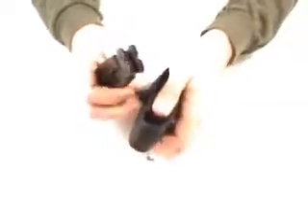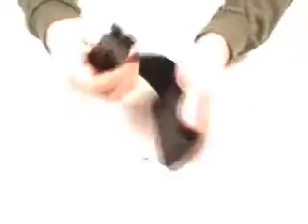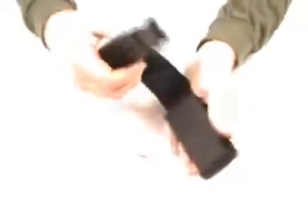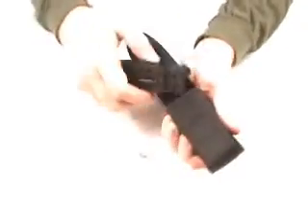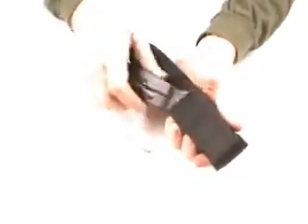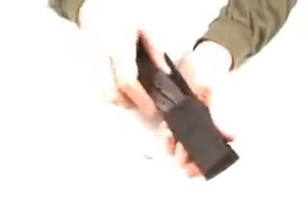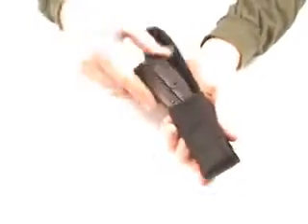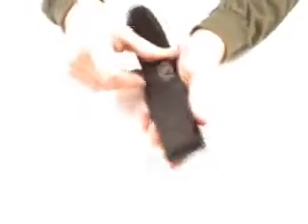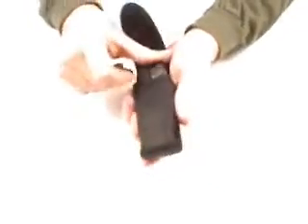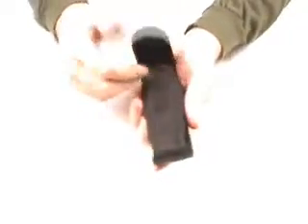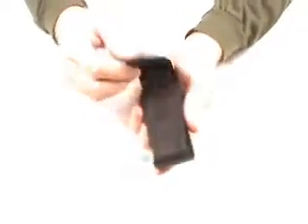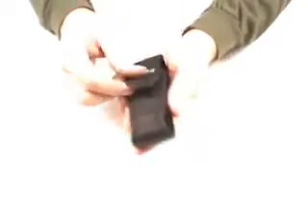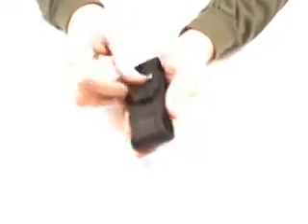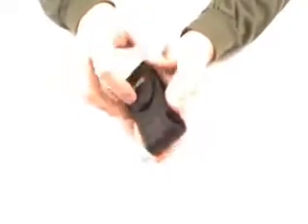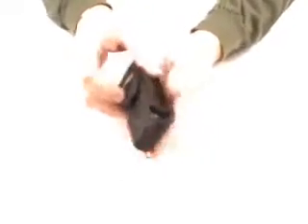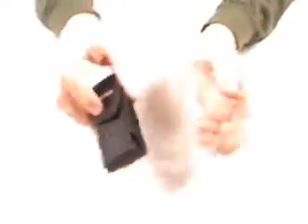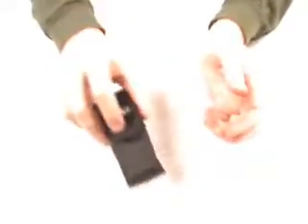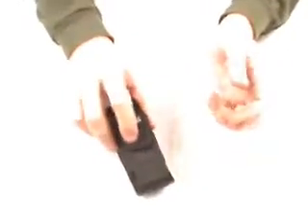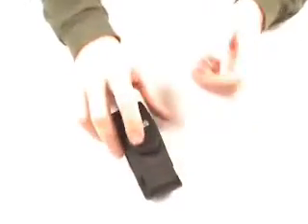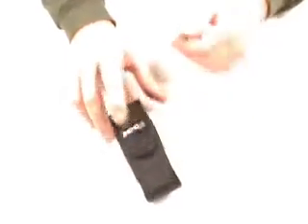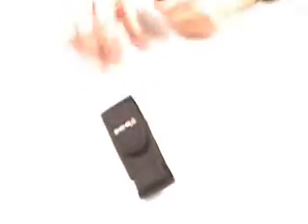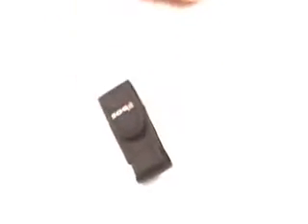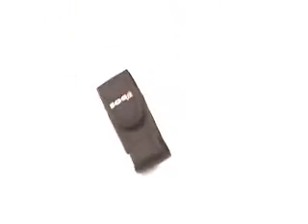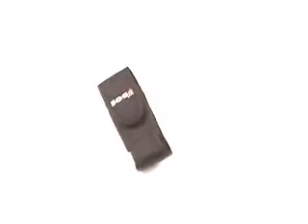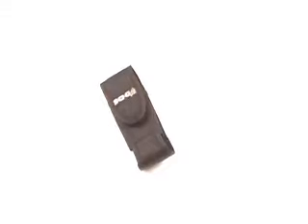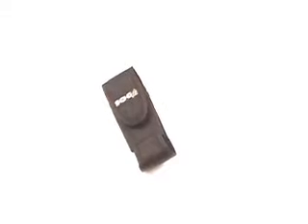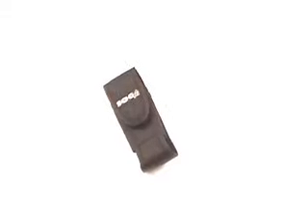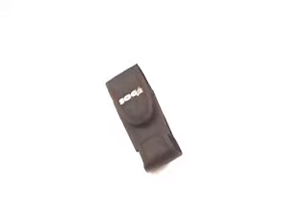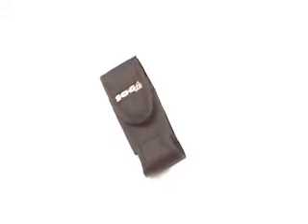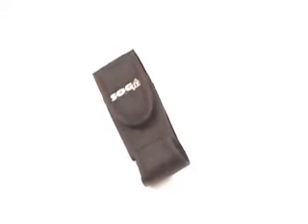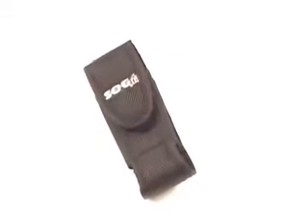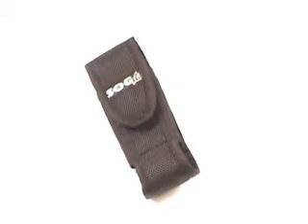As with many SOG items, this particular one comes with a lifetime warranty. You really can't go wrong with this item.